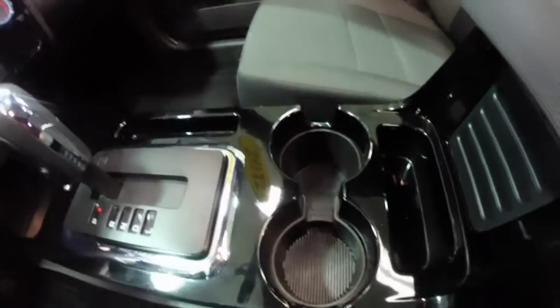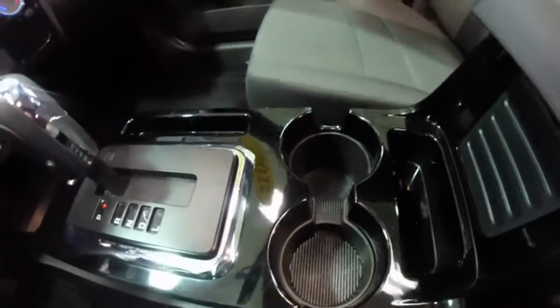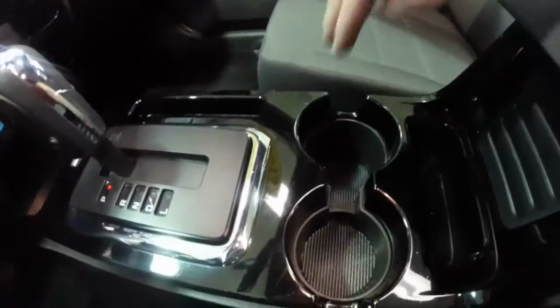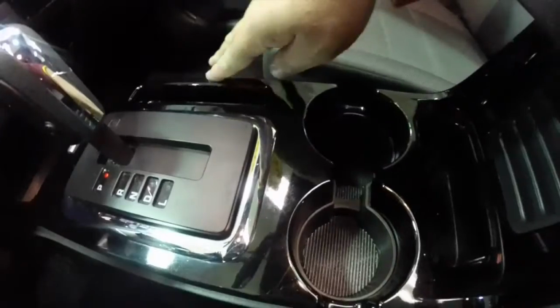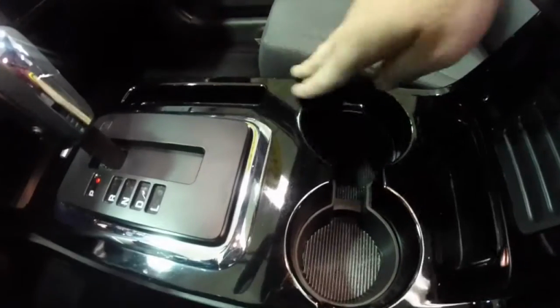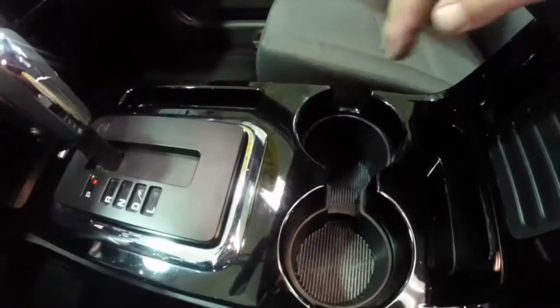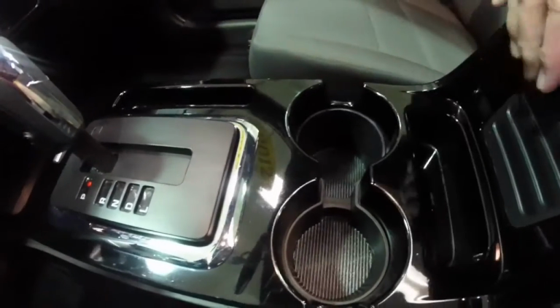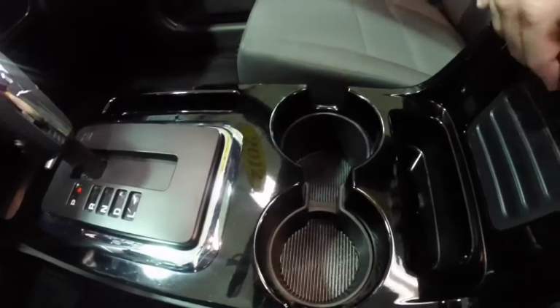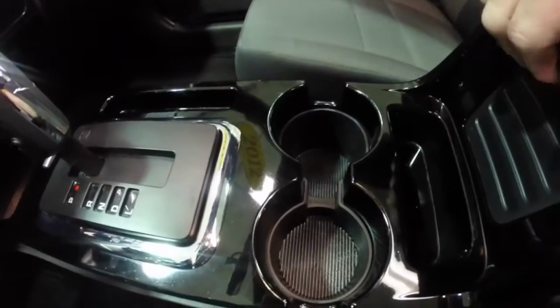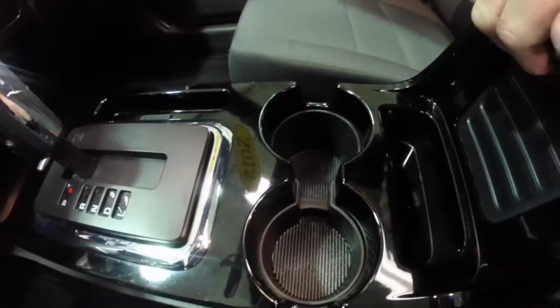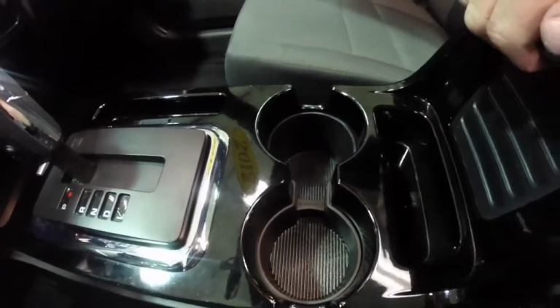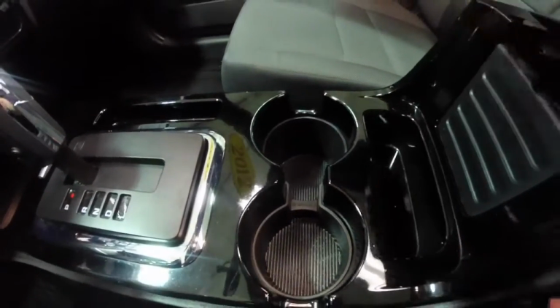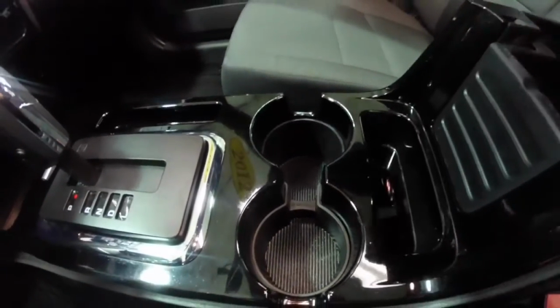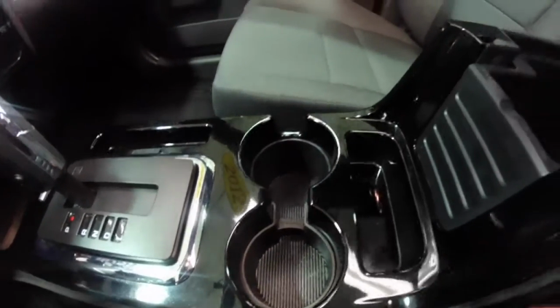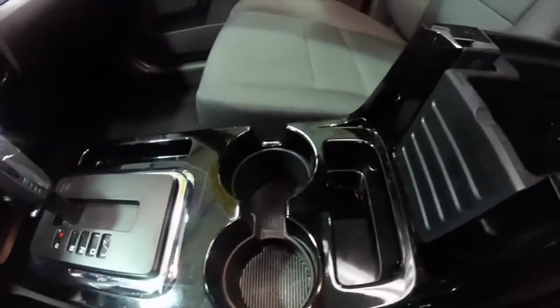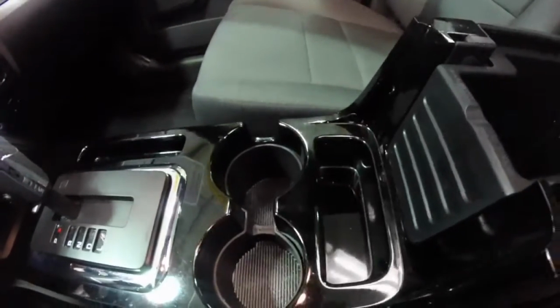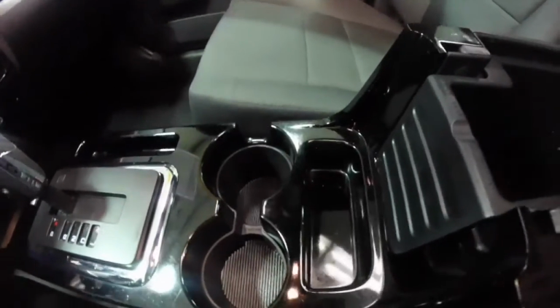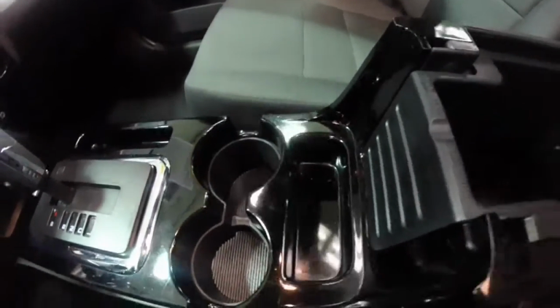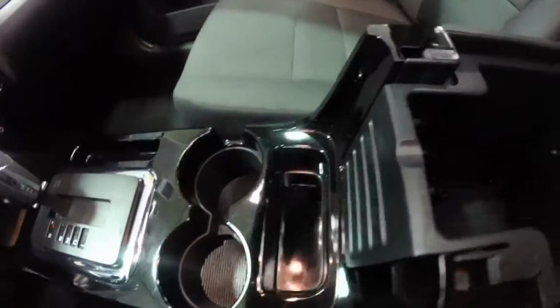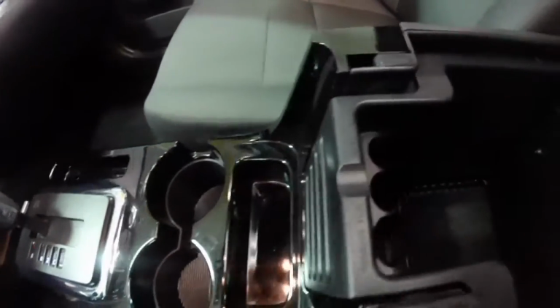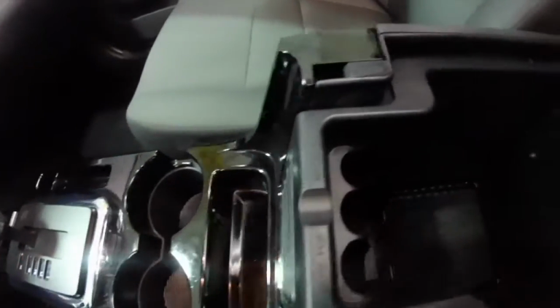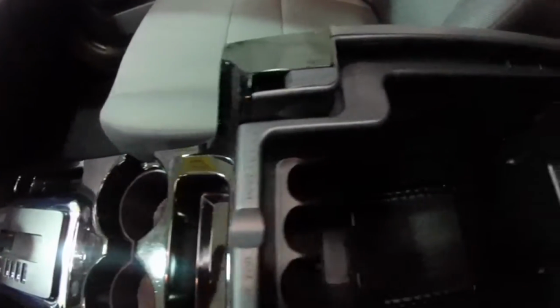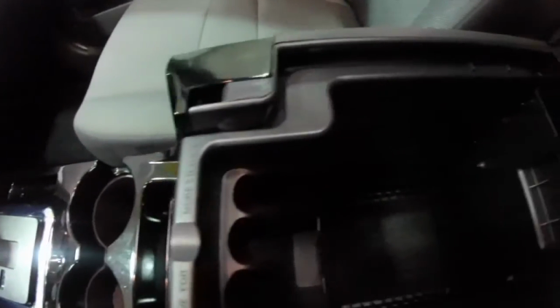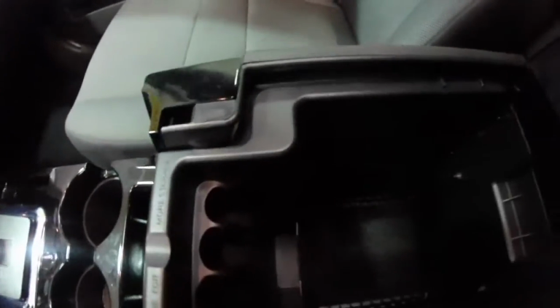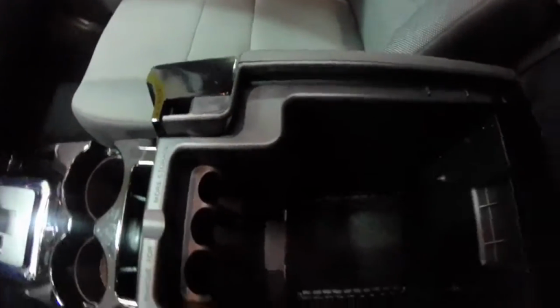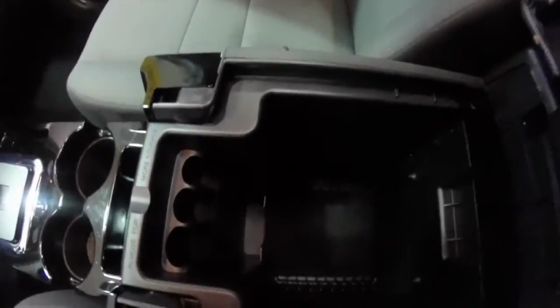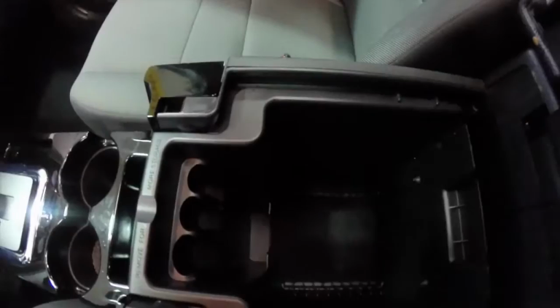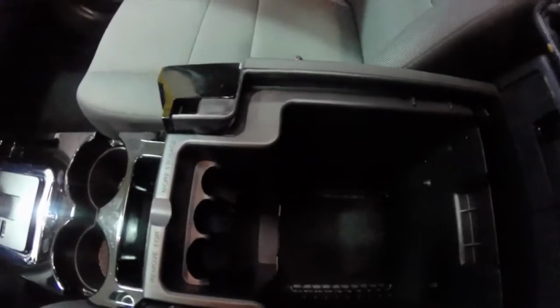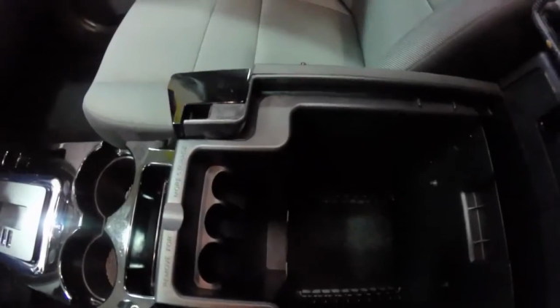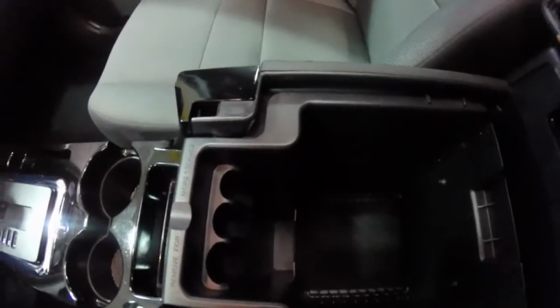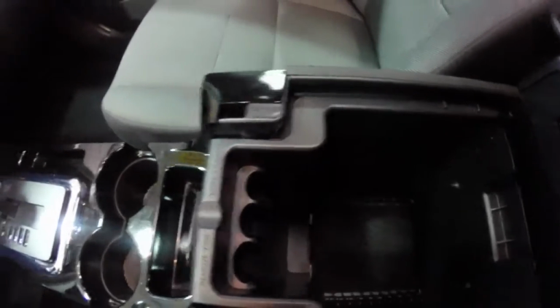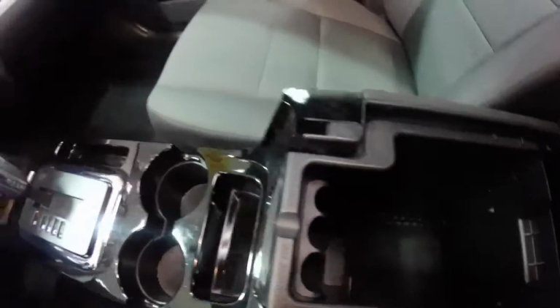Along the center console — it's kind of hard to see, but it's also Piano Black as well. You do have a very nice deep storage well.